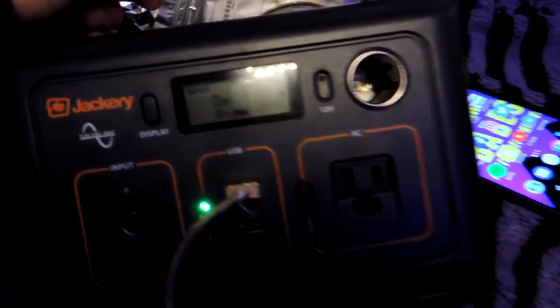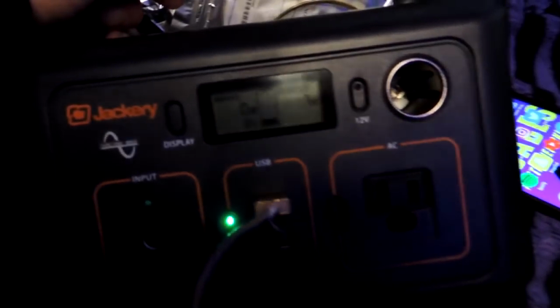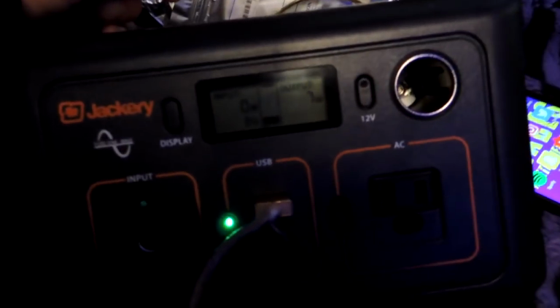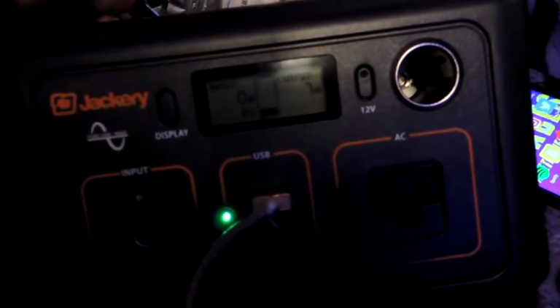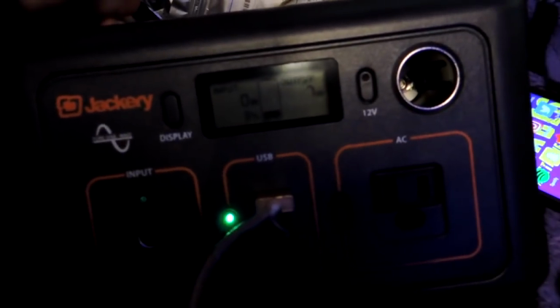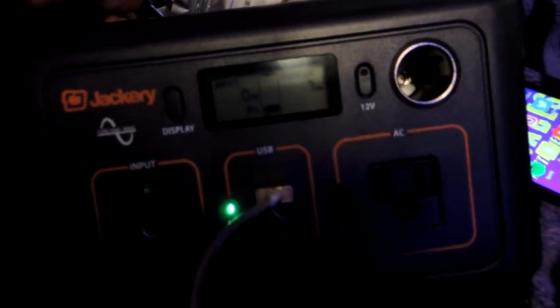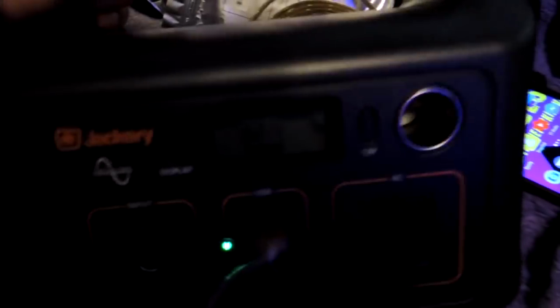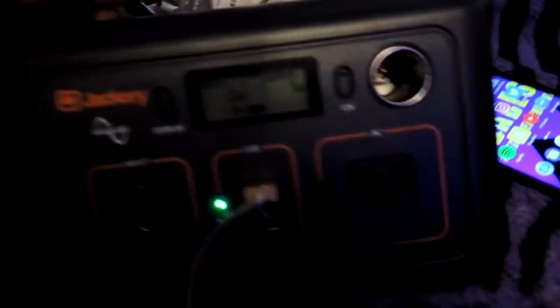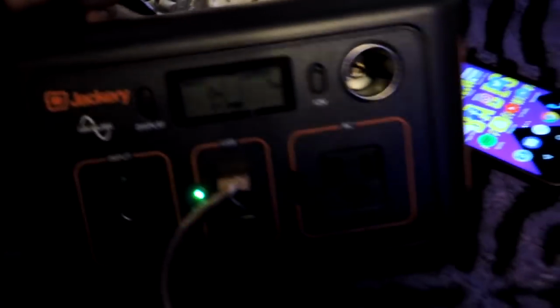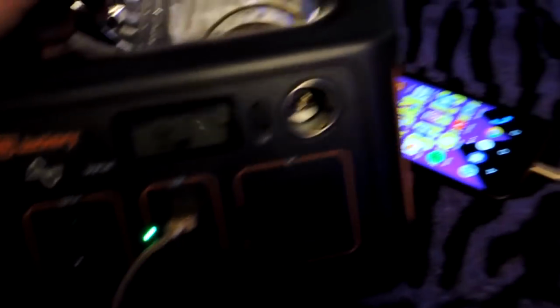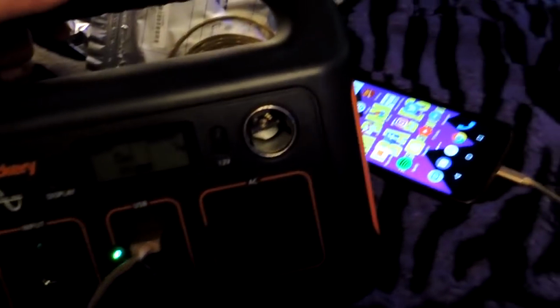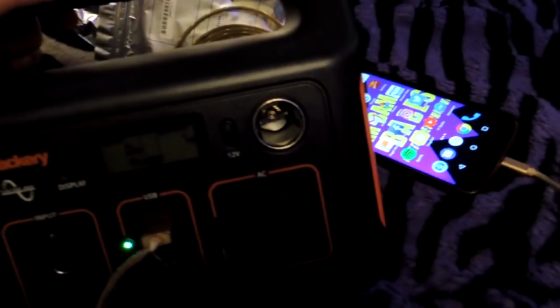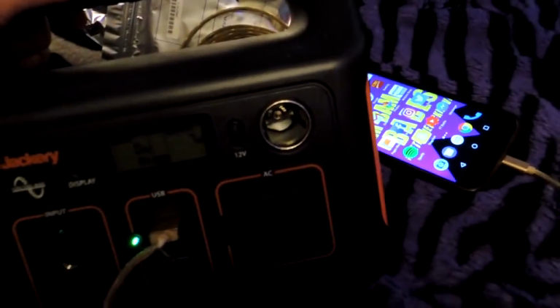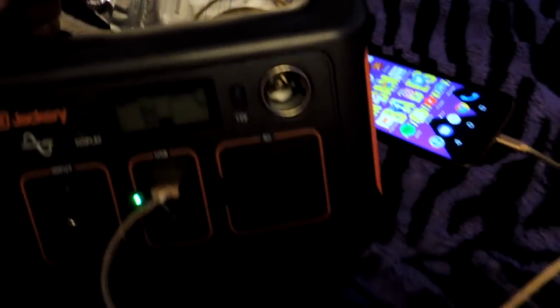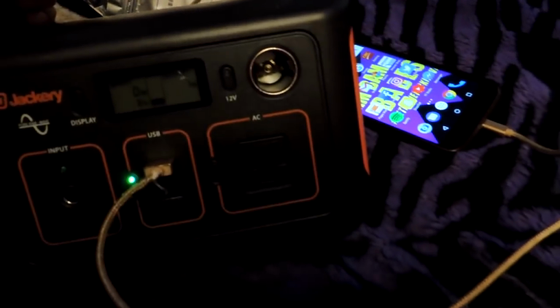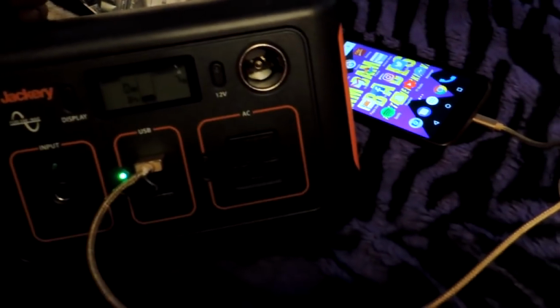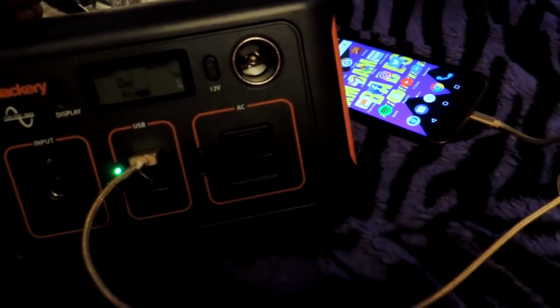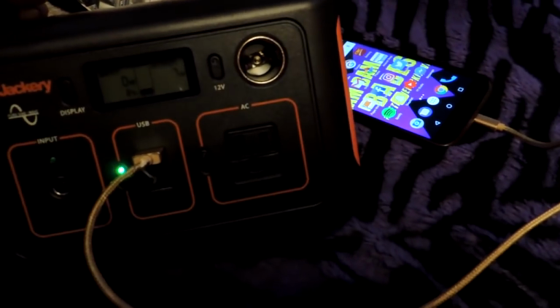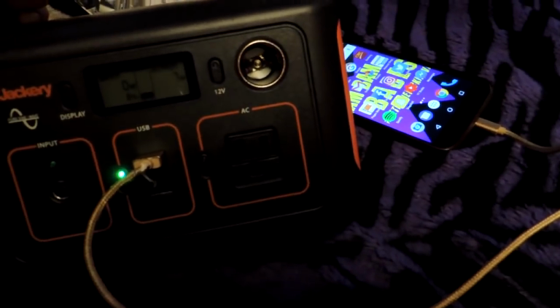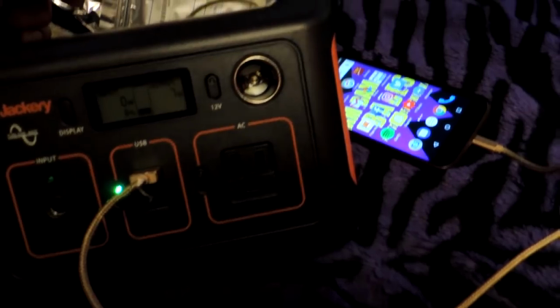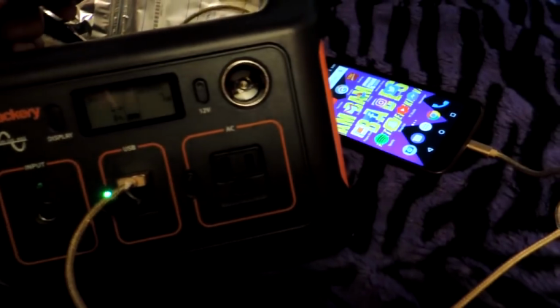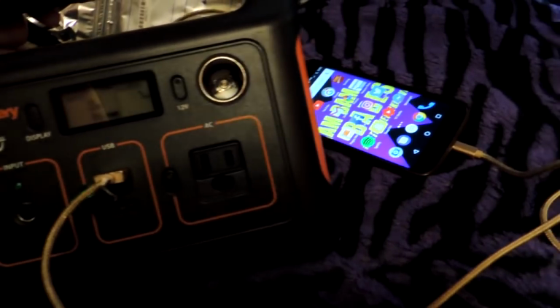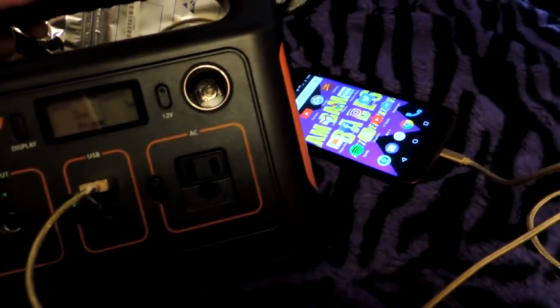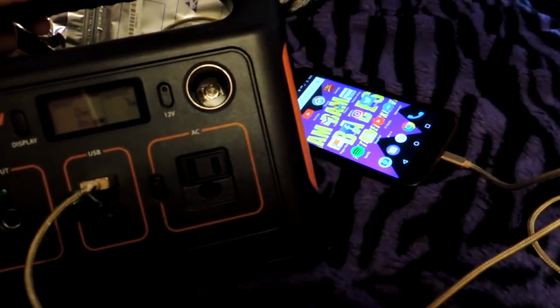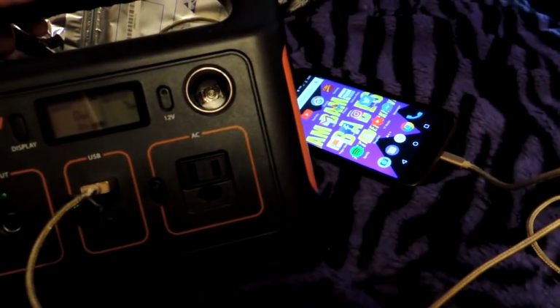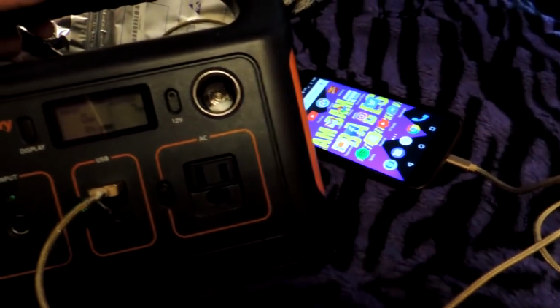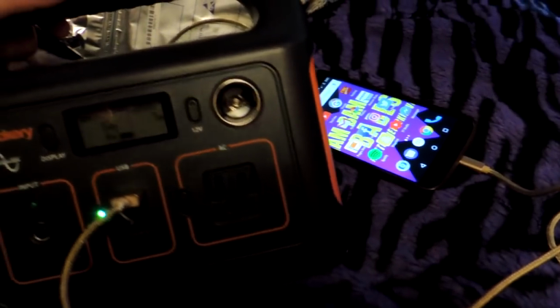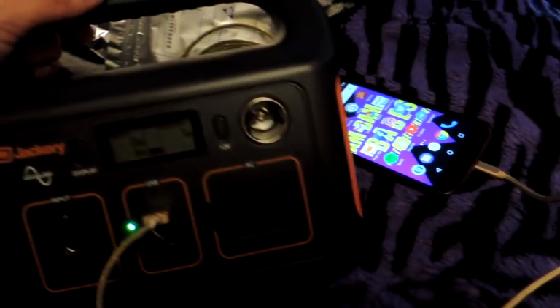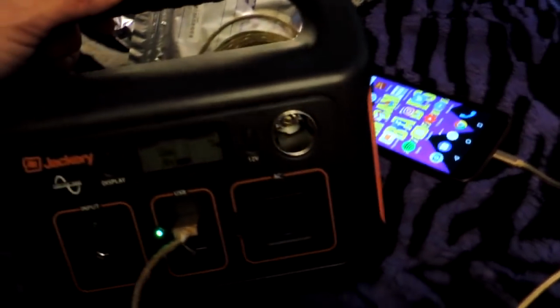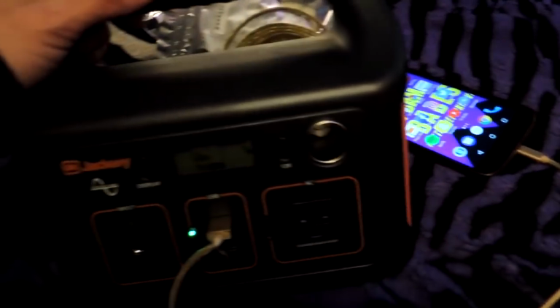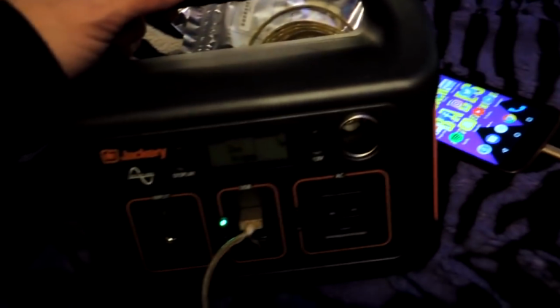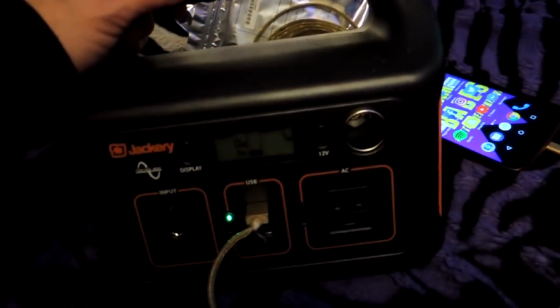Even with 8% left on this, it'll probably charge my phone a couple of times at least.